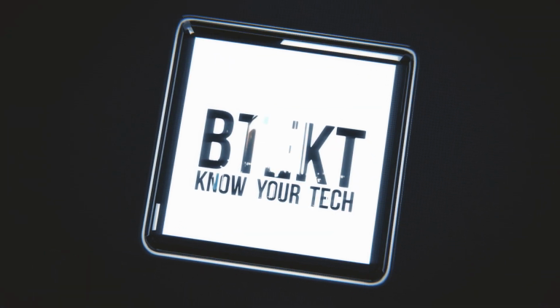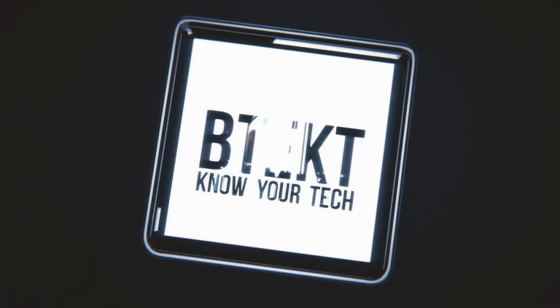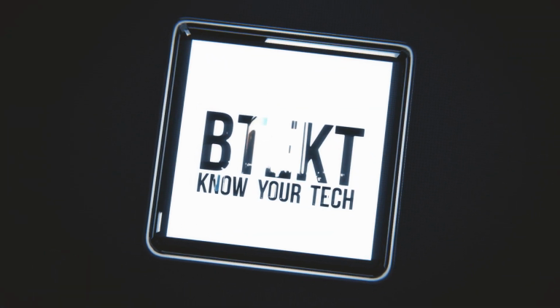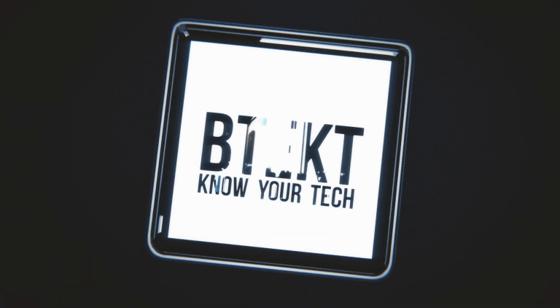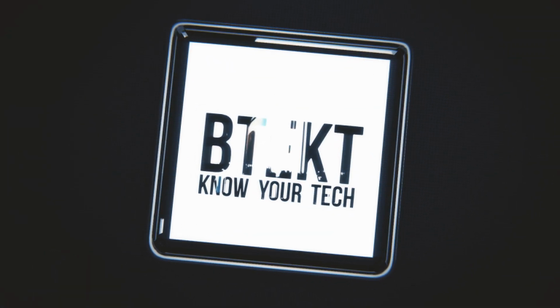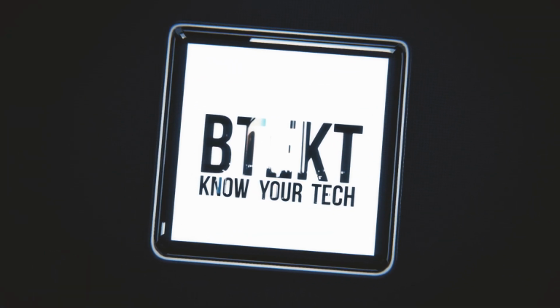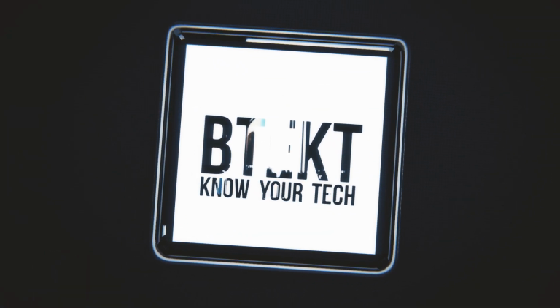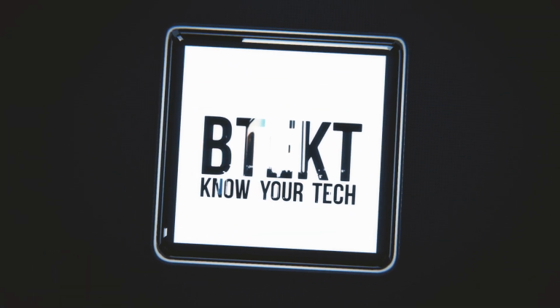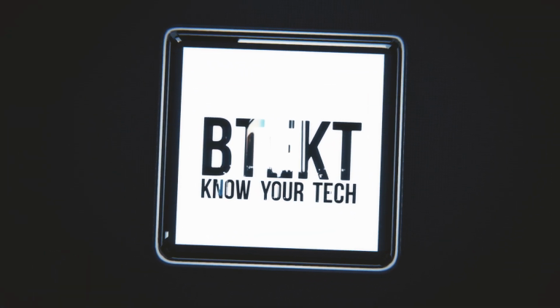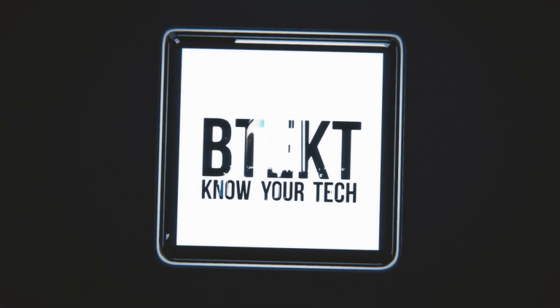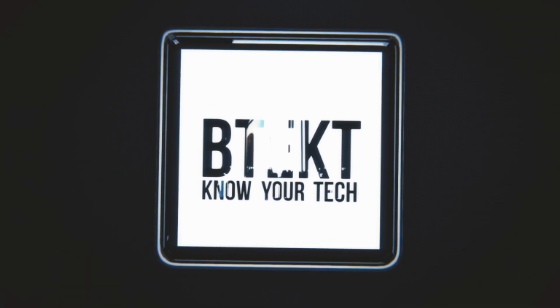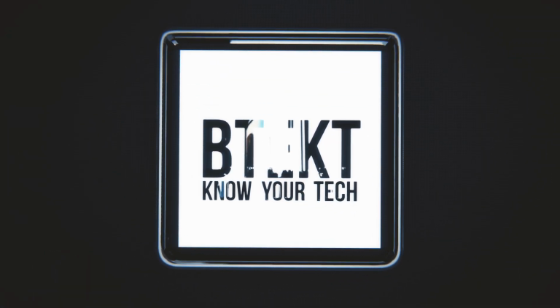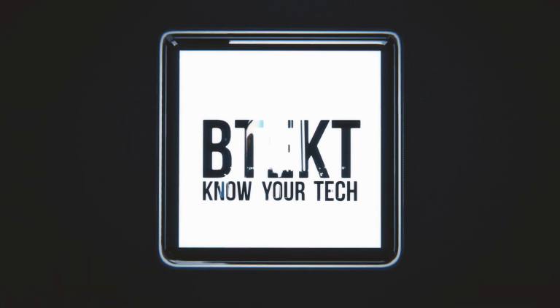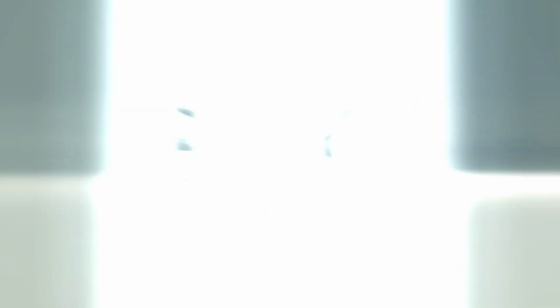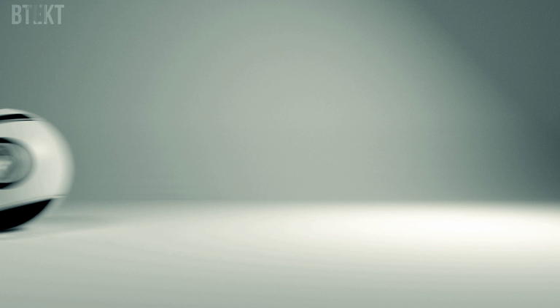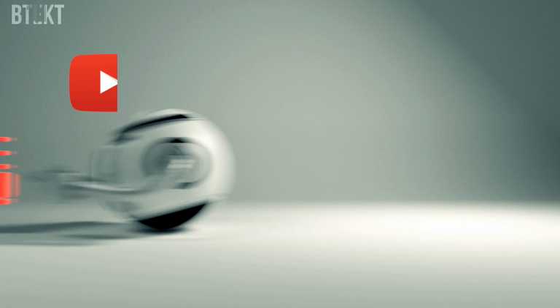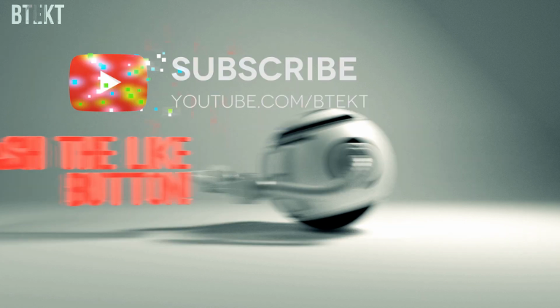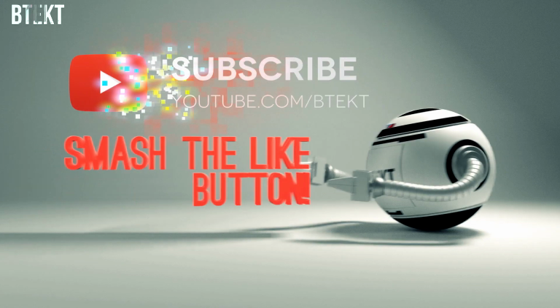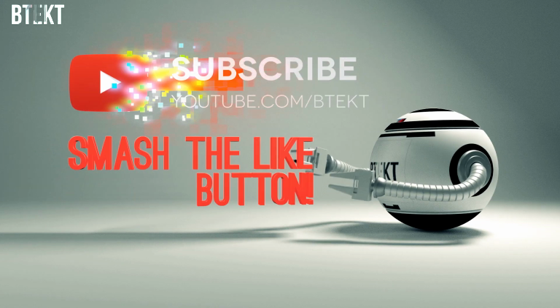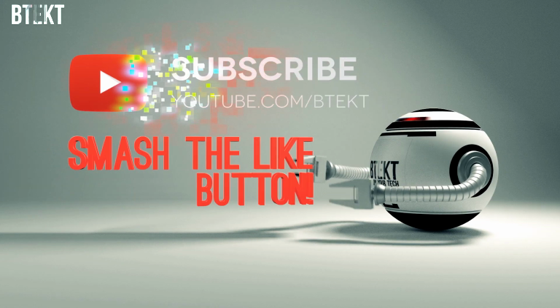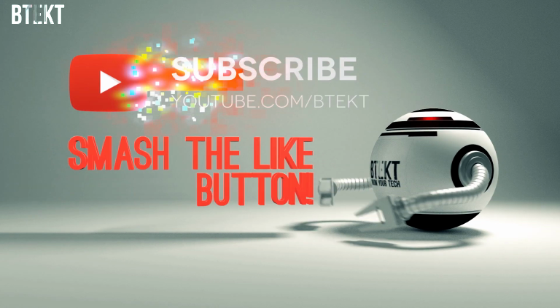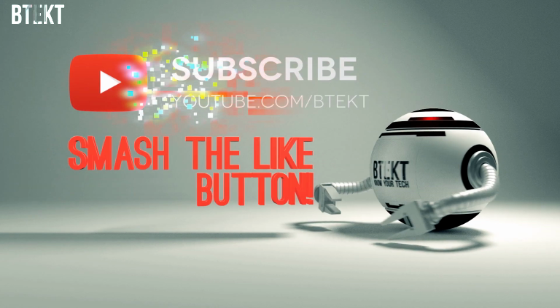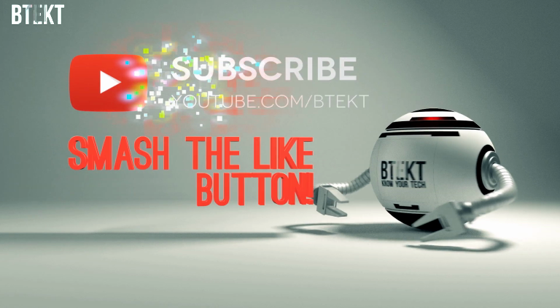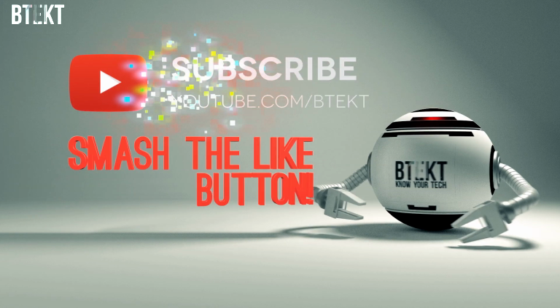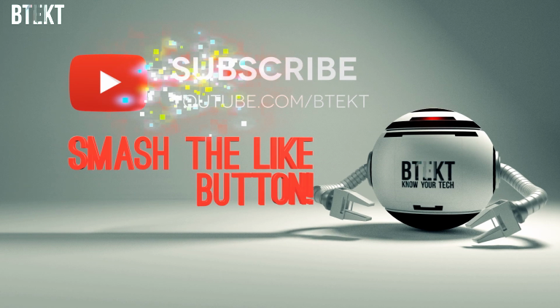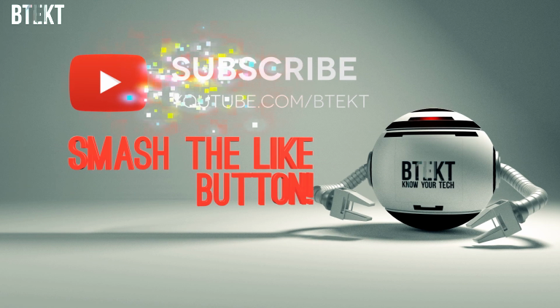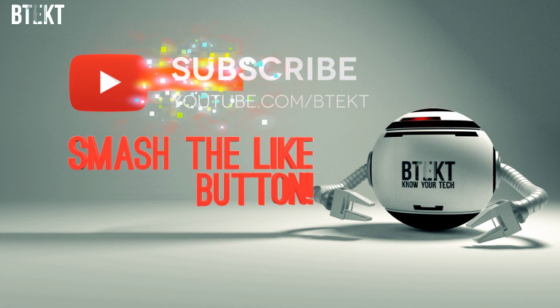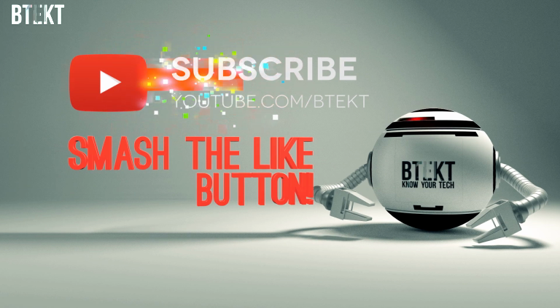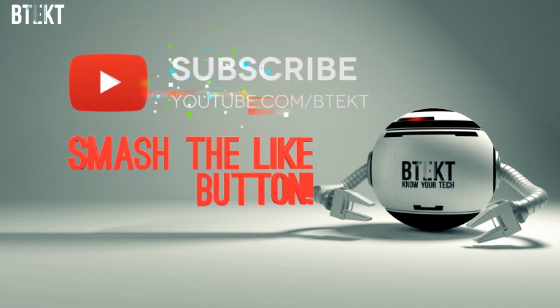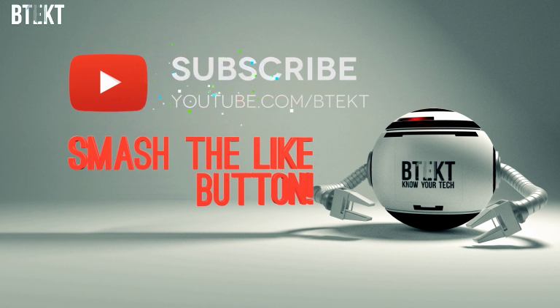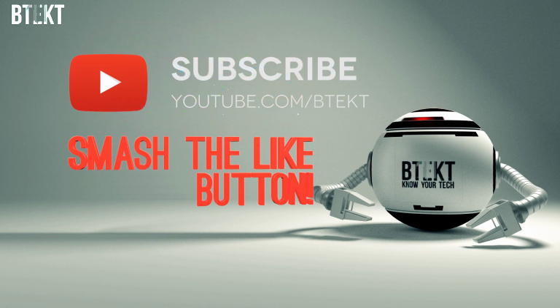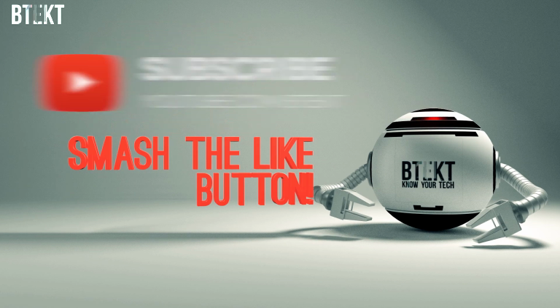Welcome to BTEC guys, David here. Make sure that you hit that subscribe button and smash that like button for me, and let's get into it.